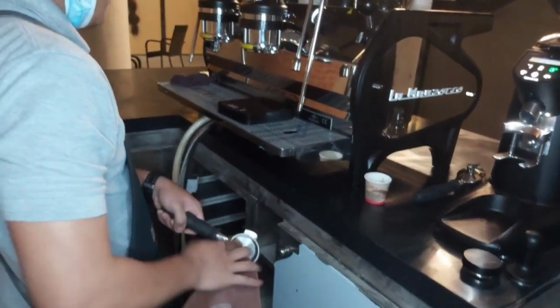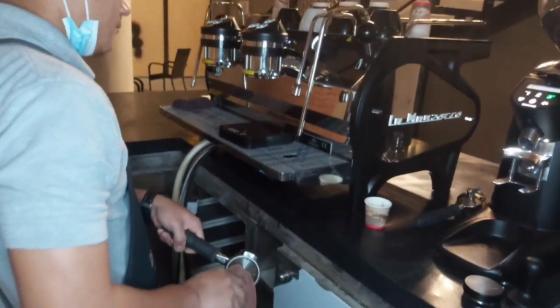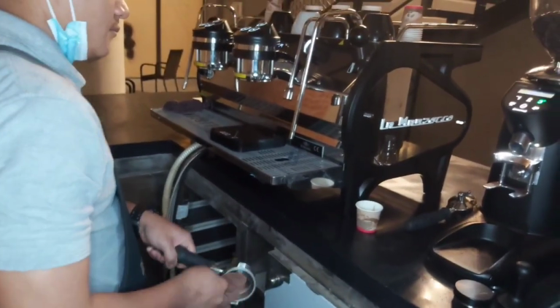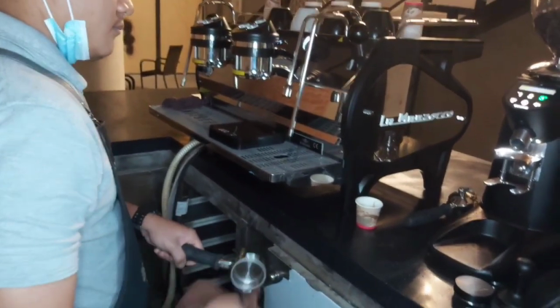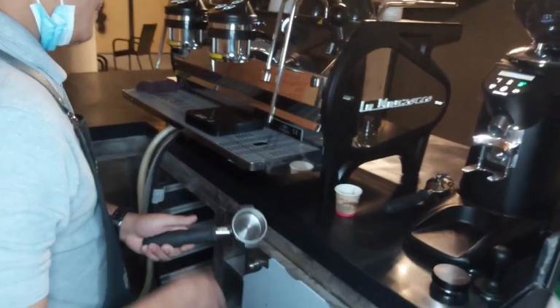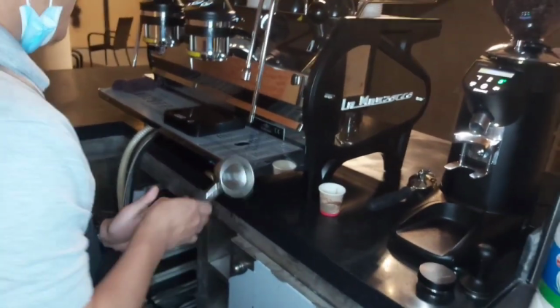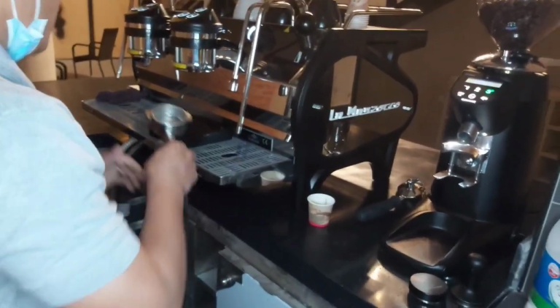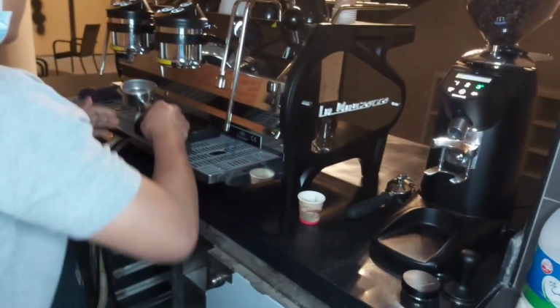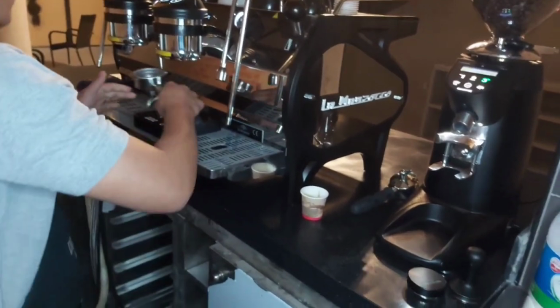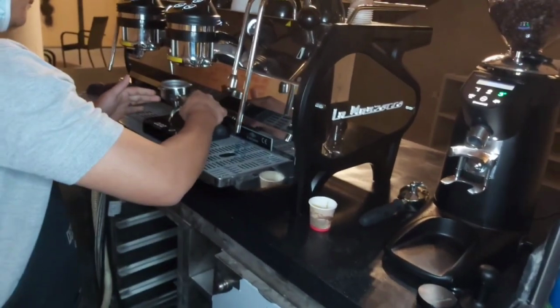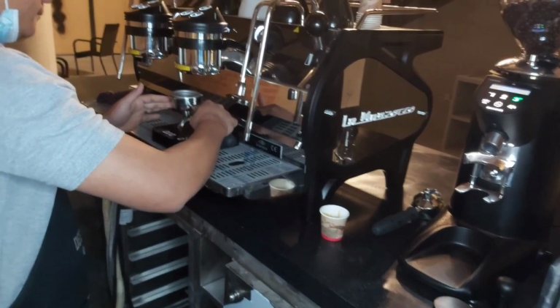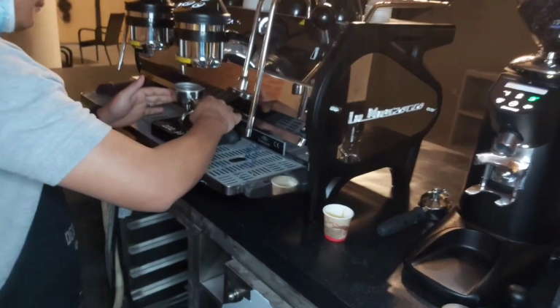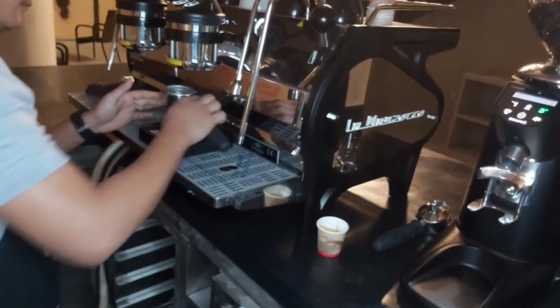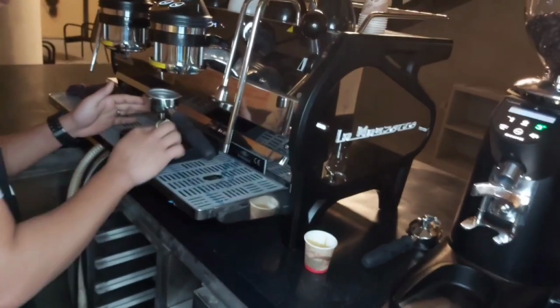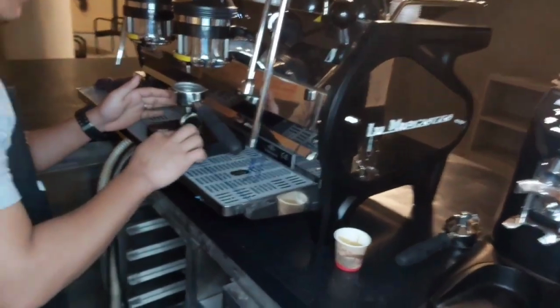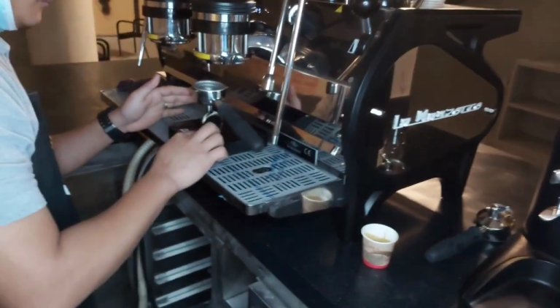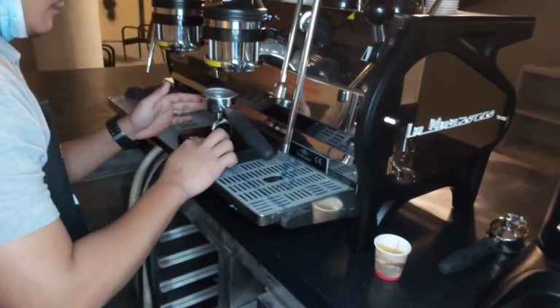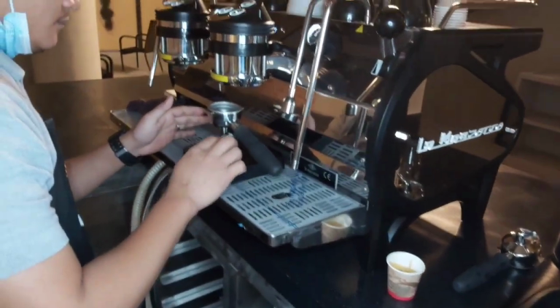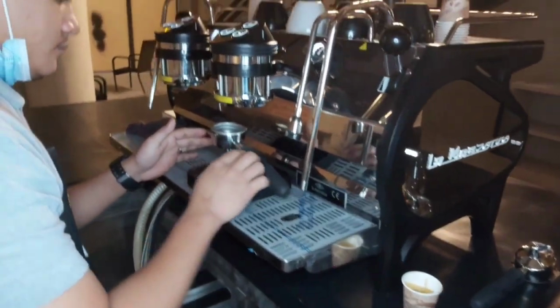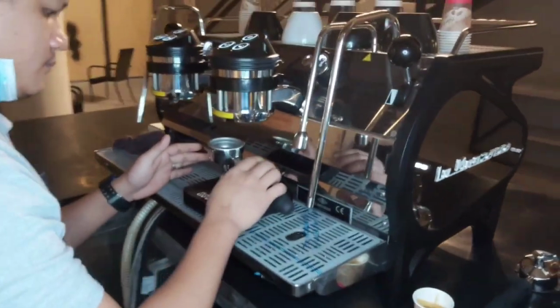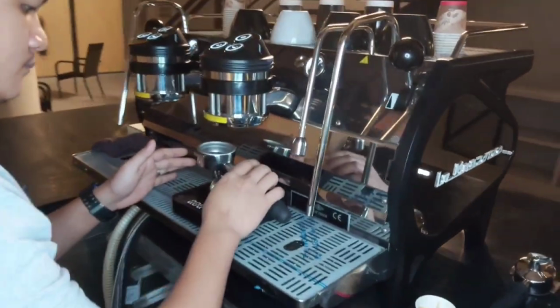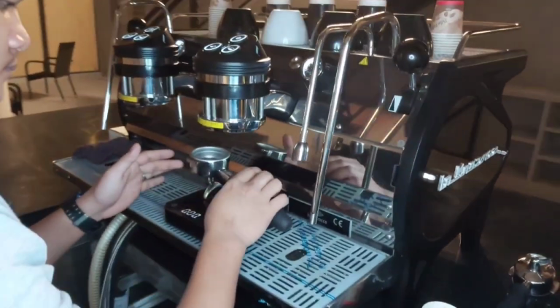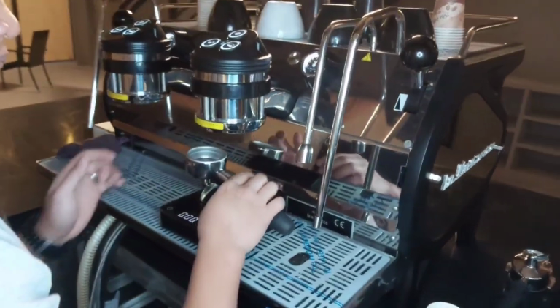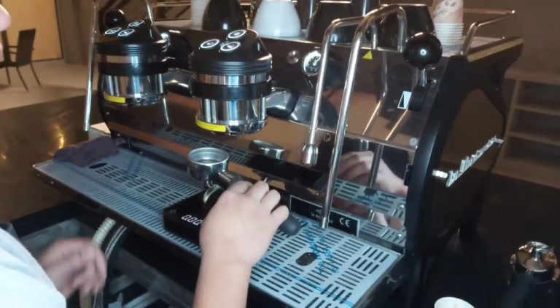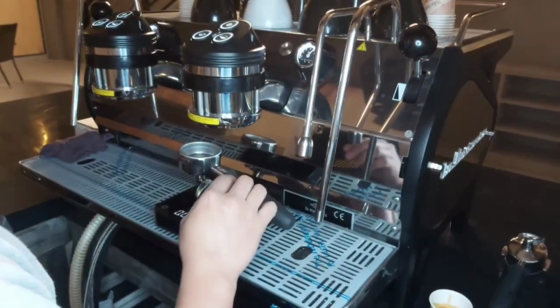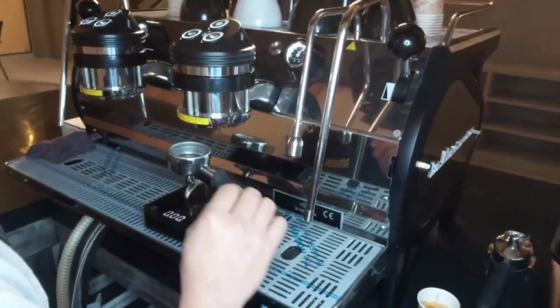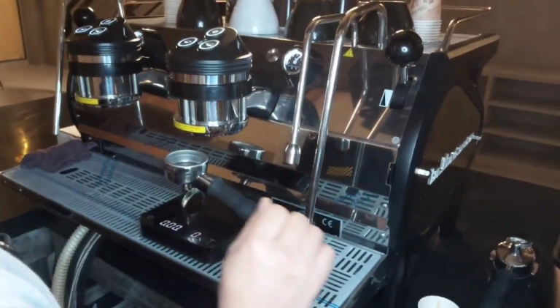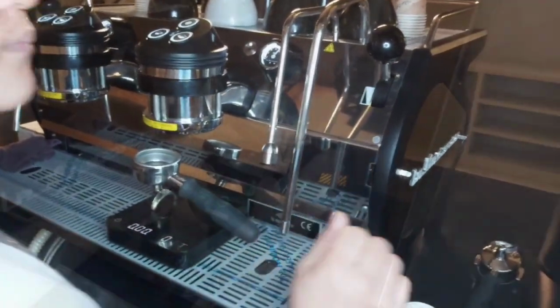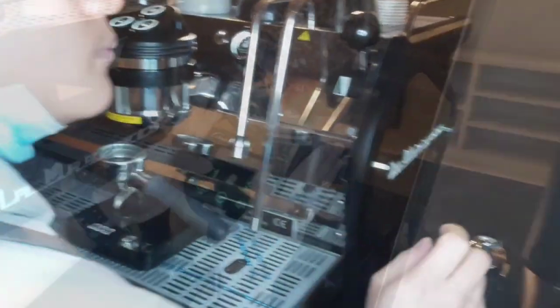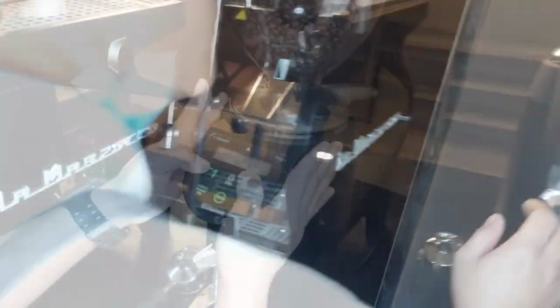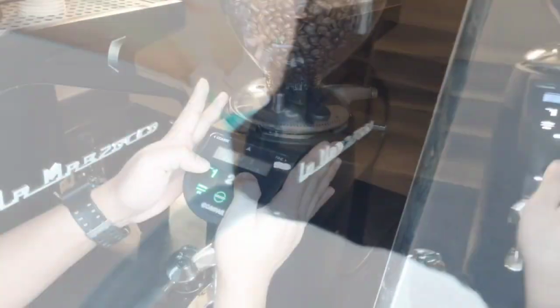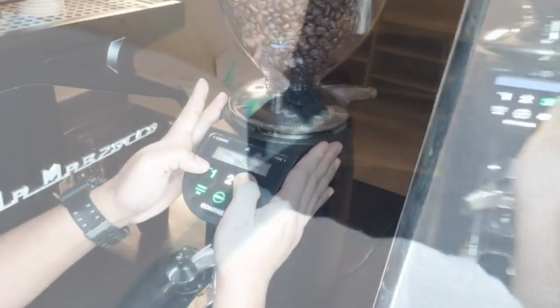Right now, he's using the automatic machine, whereby everything is automatic.